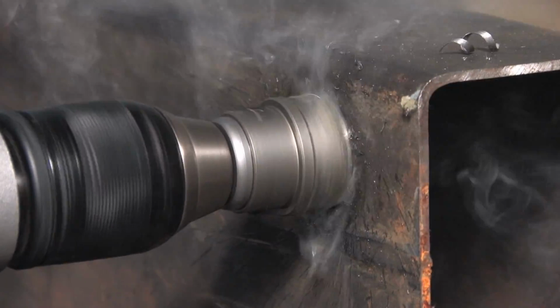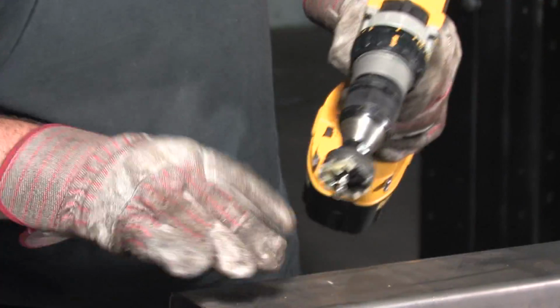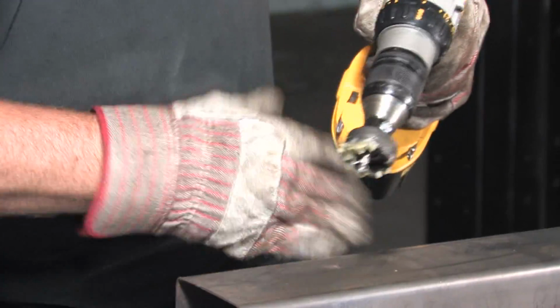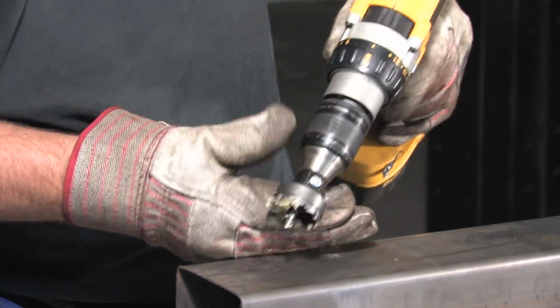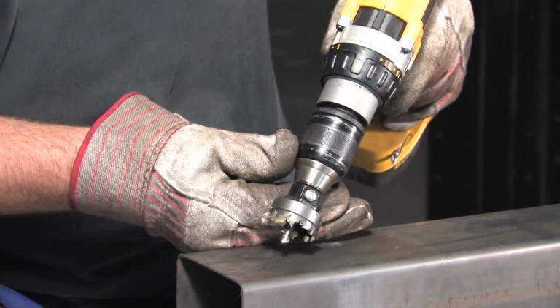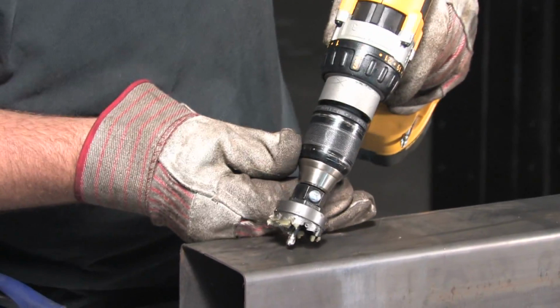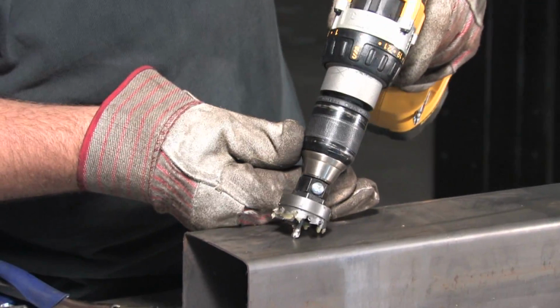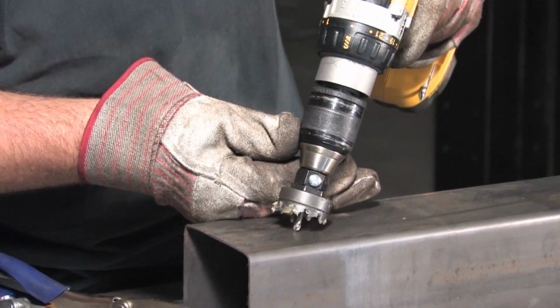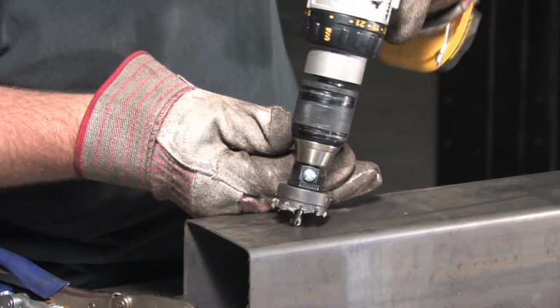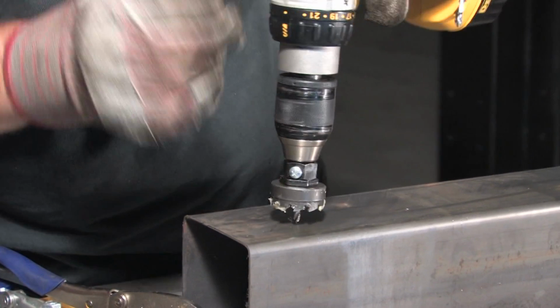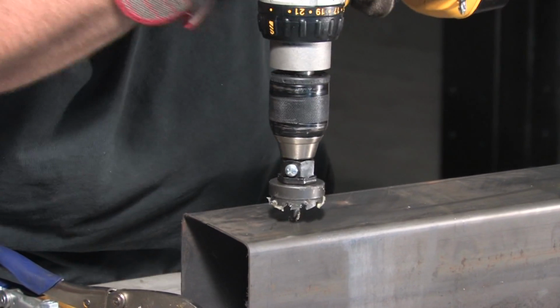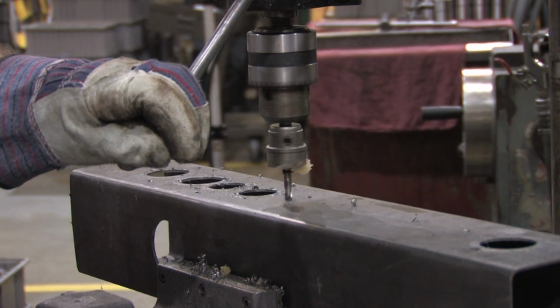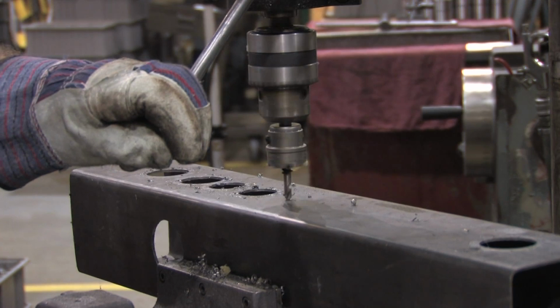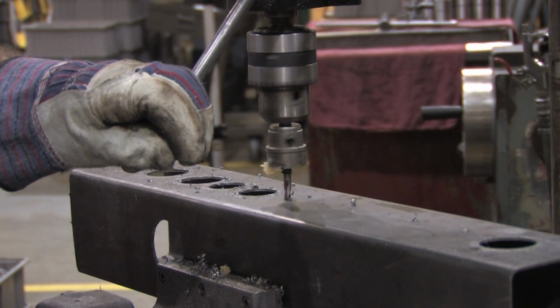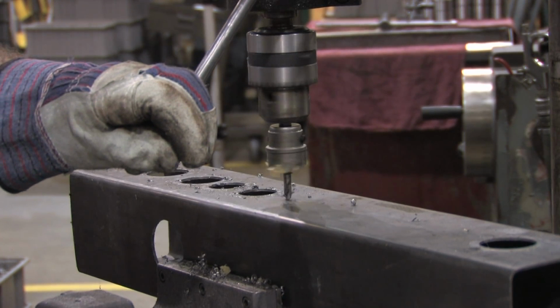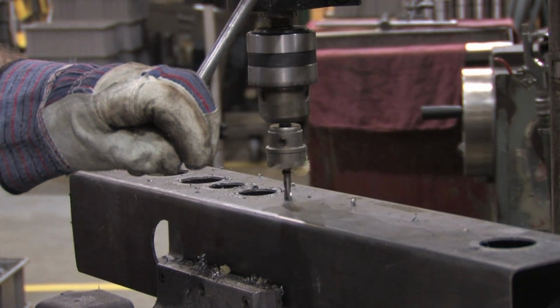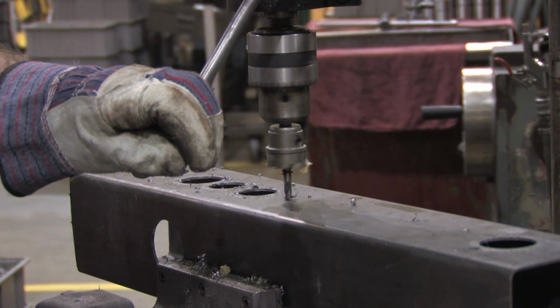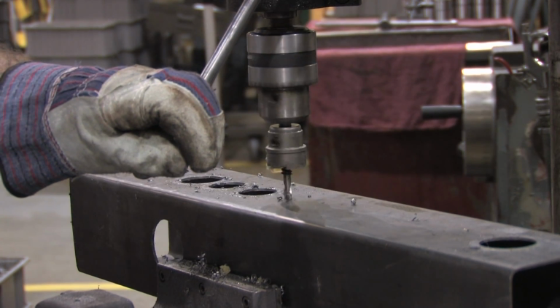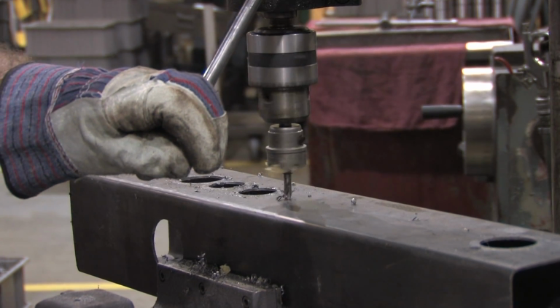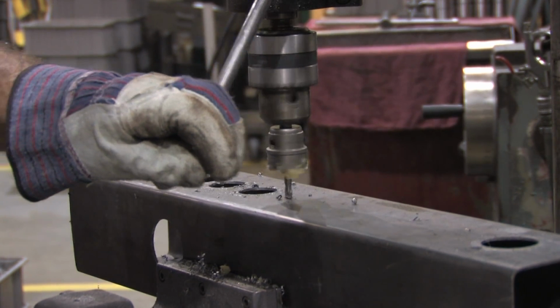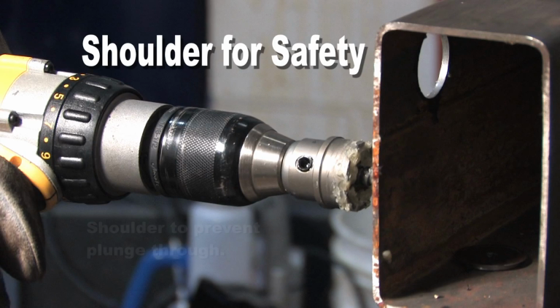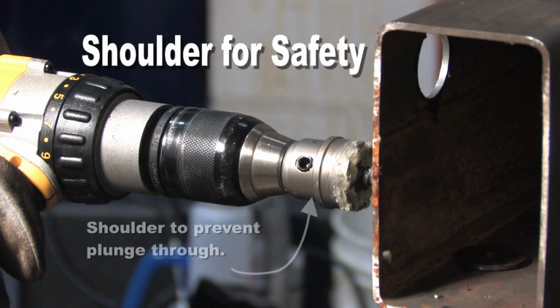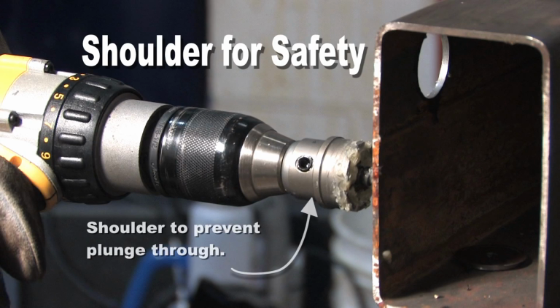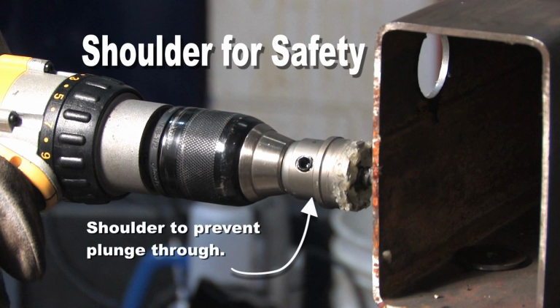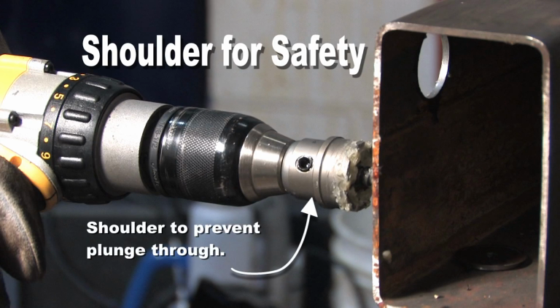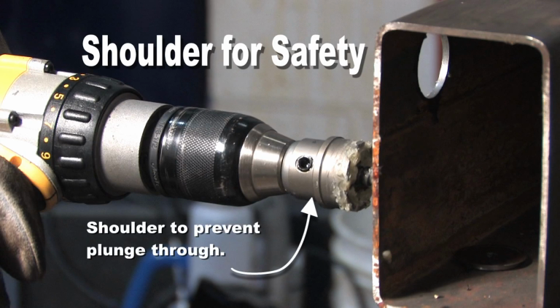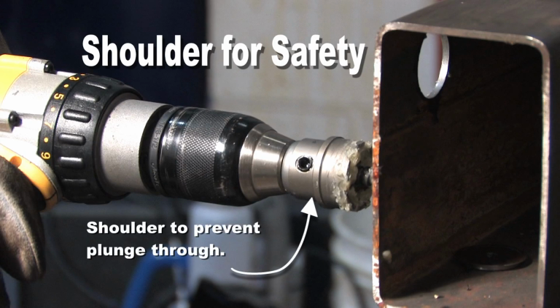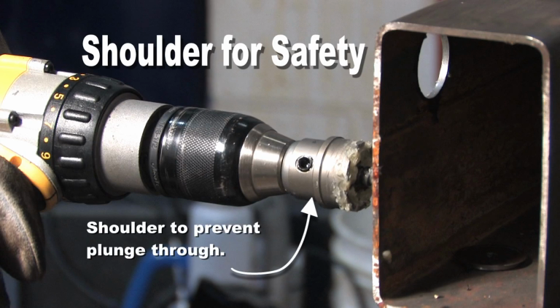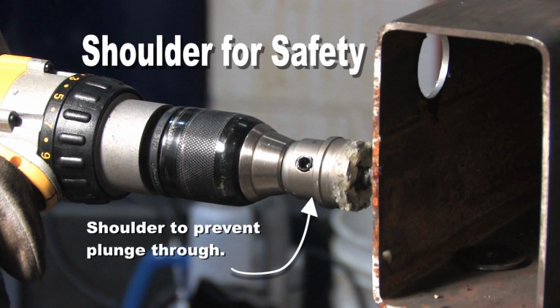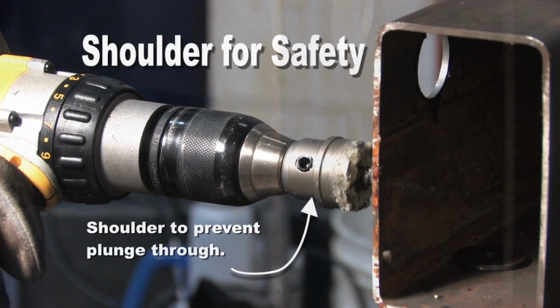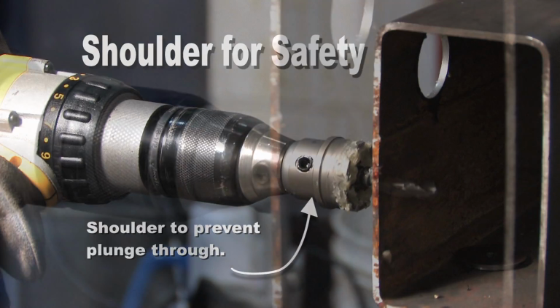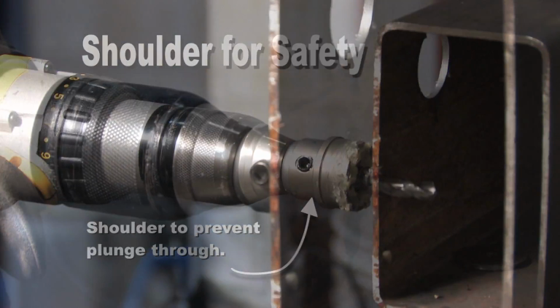They are designed for use with handheld drills or drill presses. All sizes have an integrated shoulder for safety.